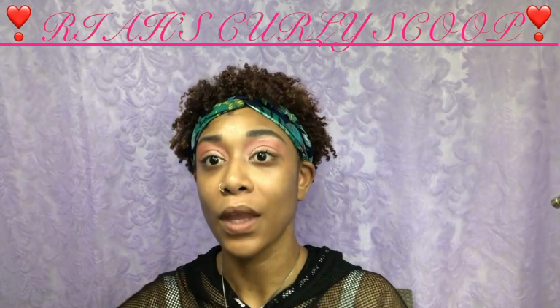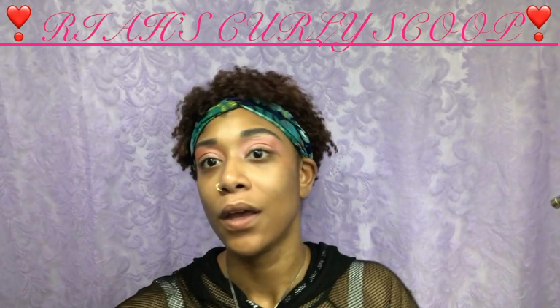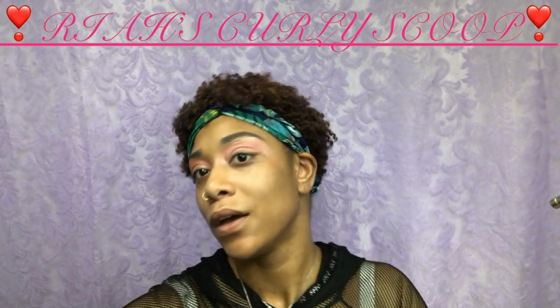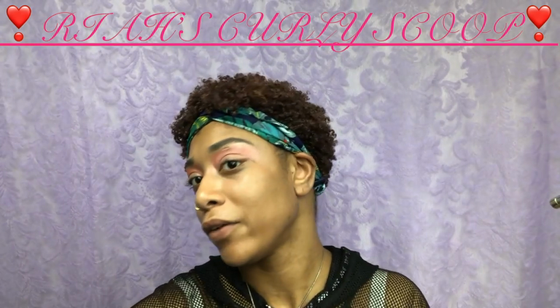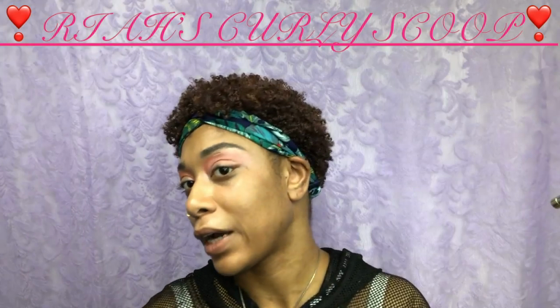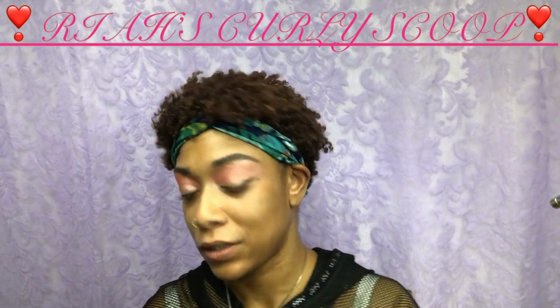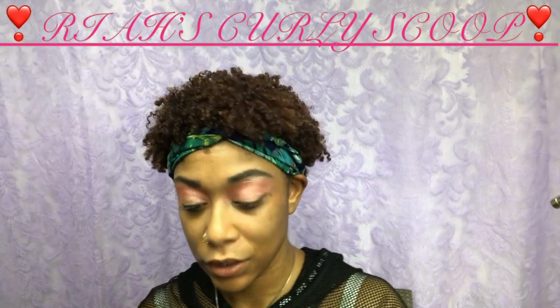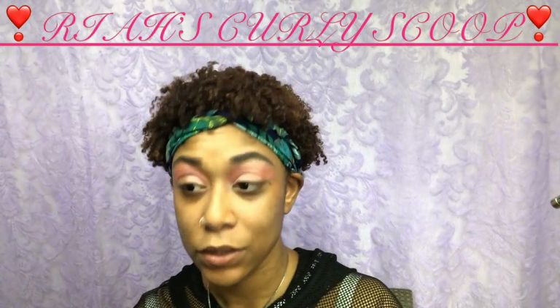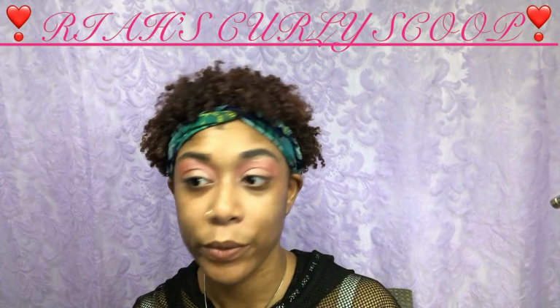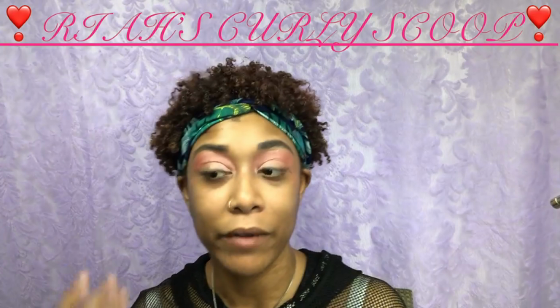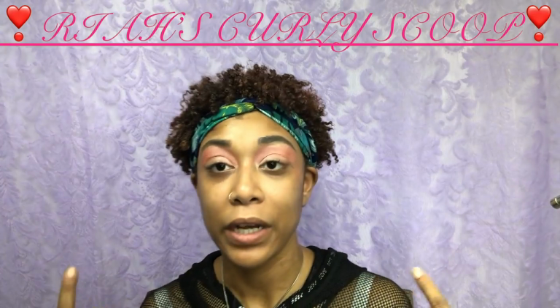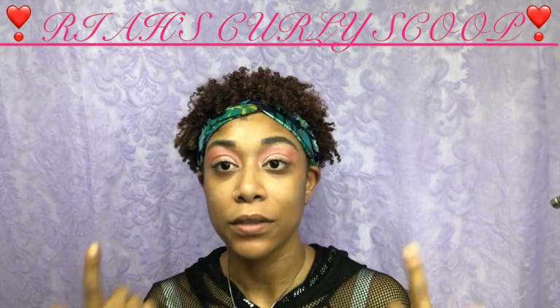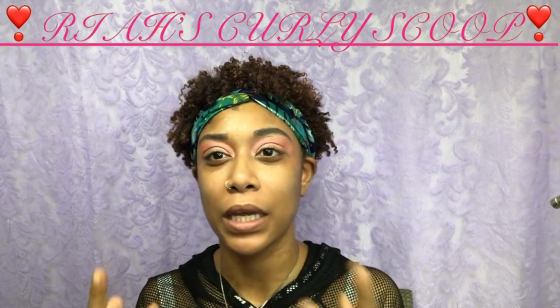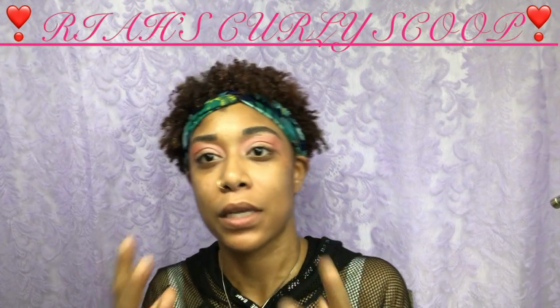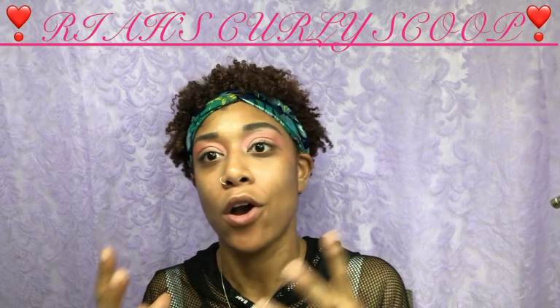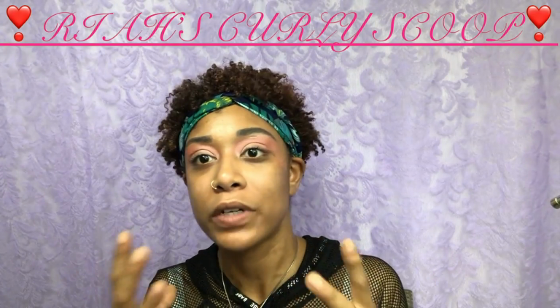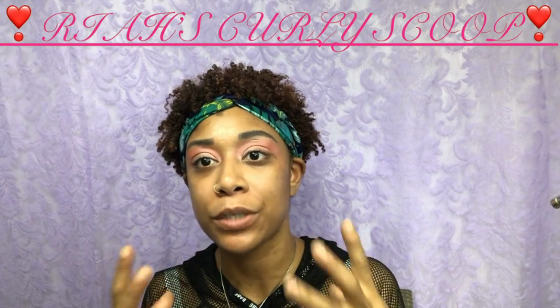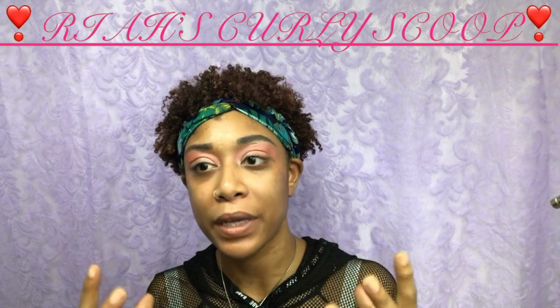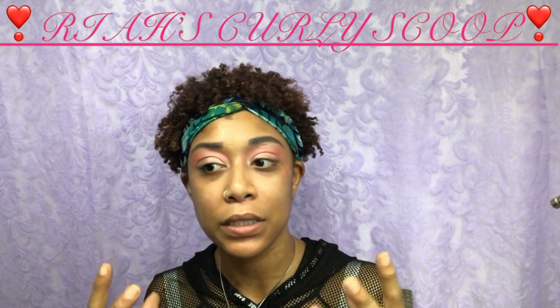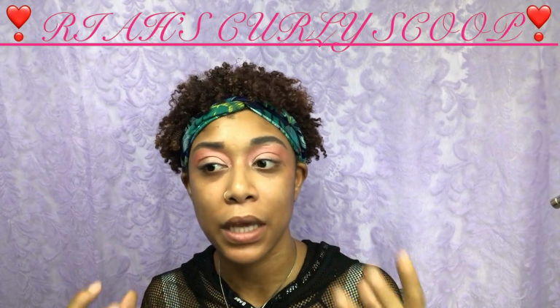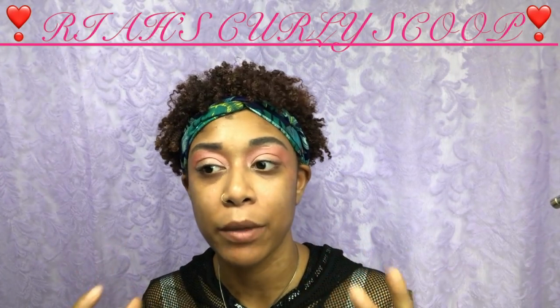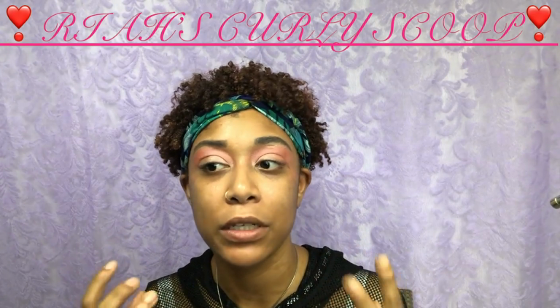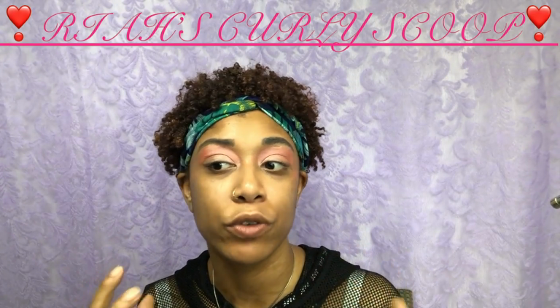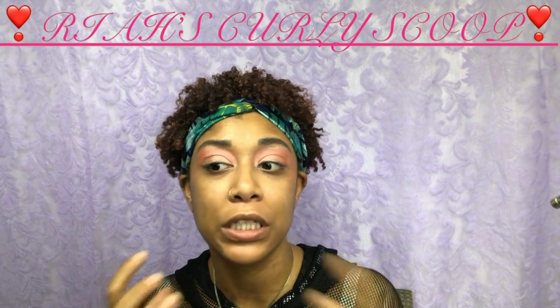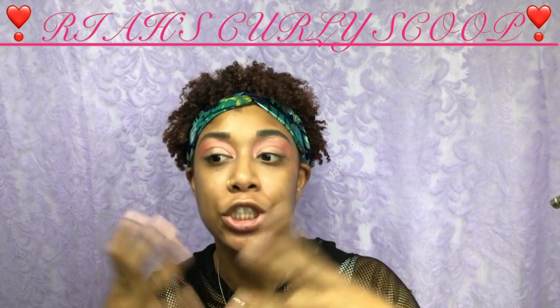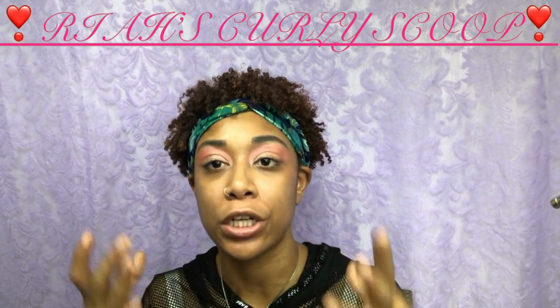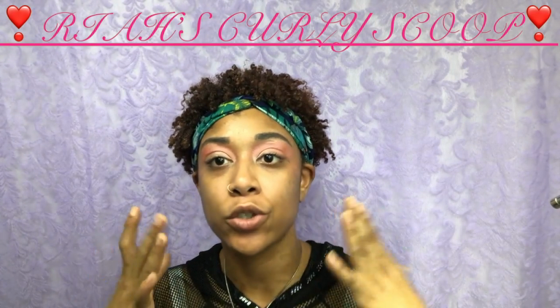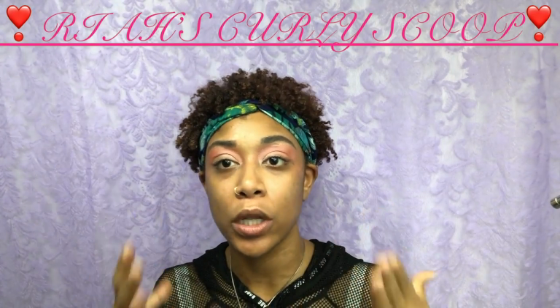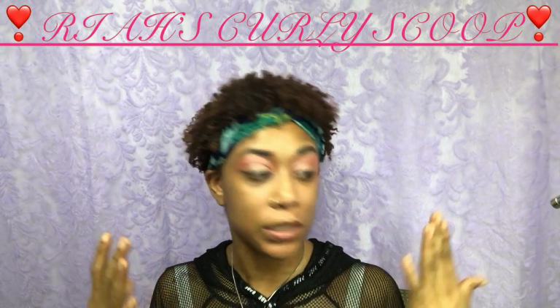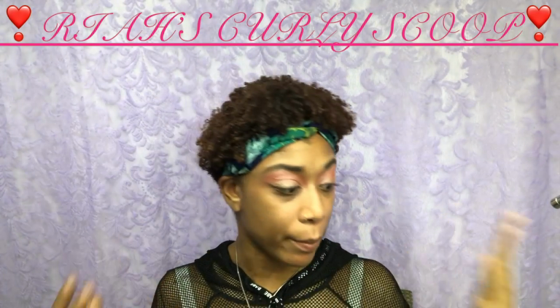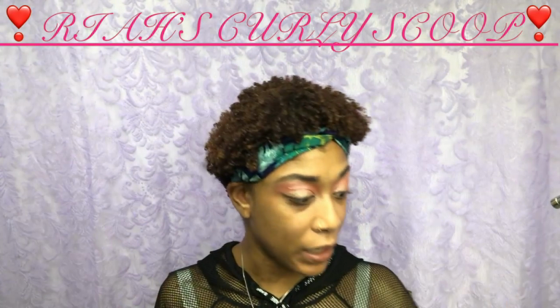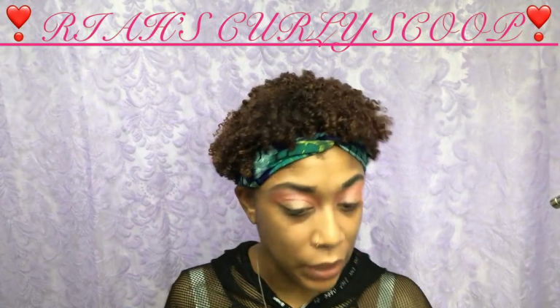Alright guys, so this is where we're at right now. See, it's like orange and pink together but it's really sheer, so it looks amazing.